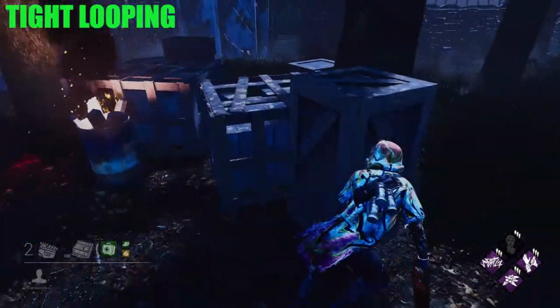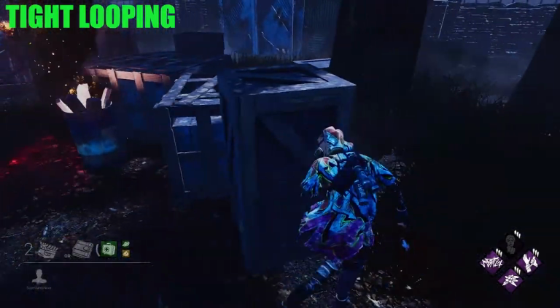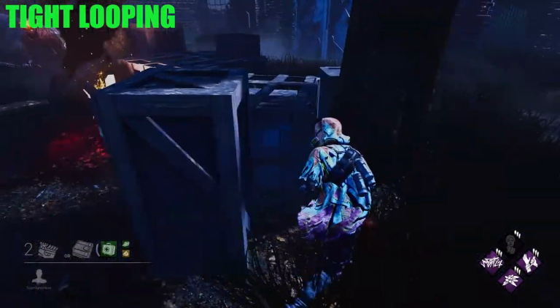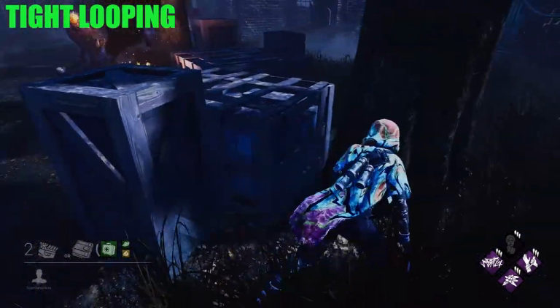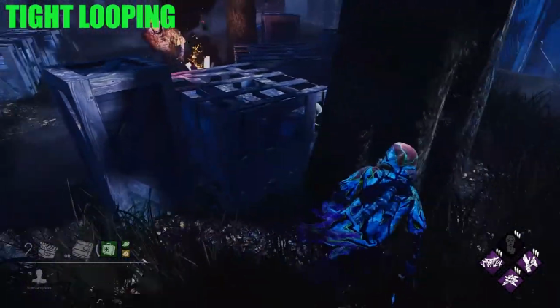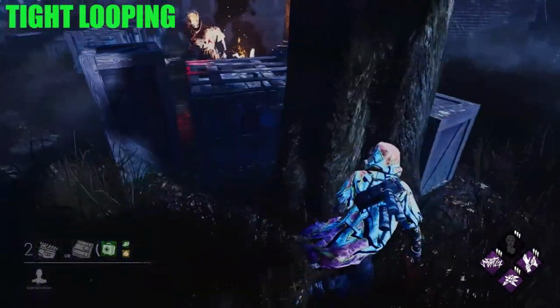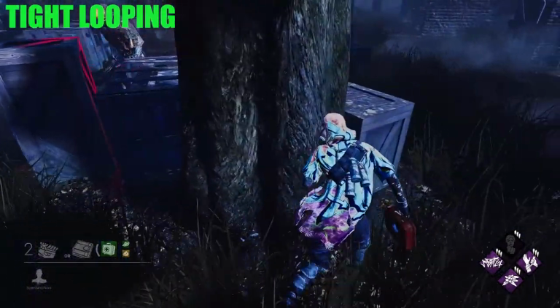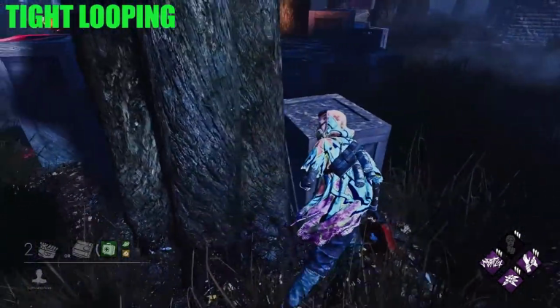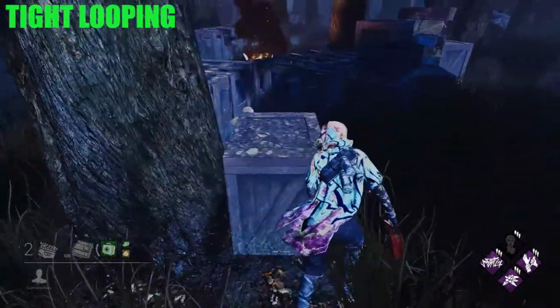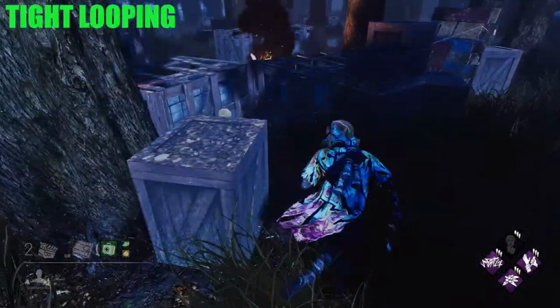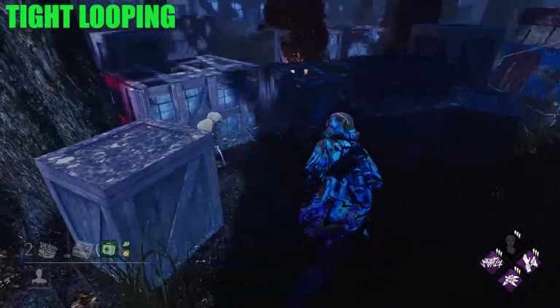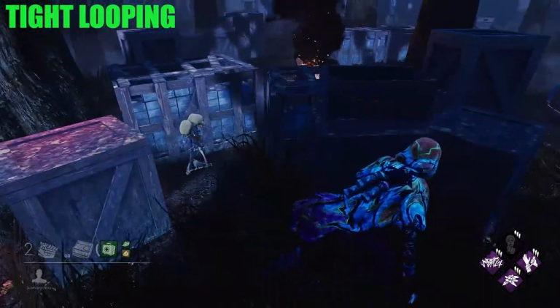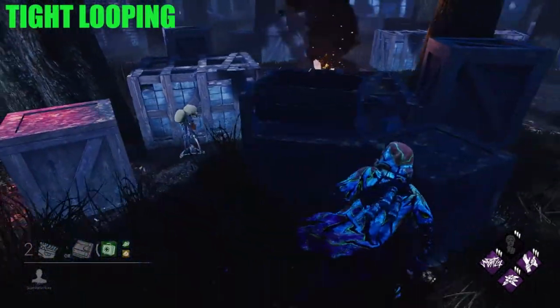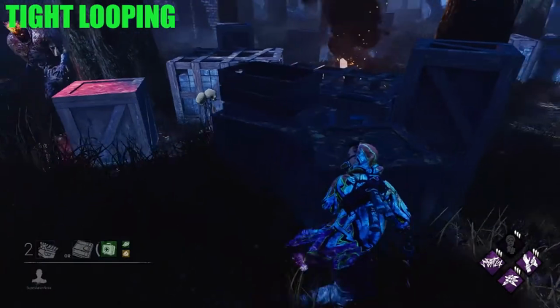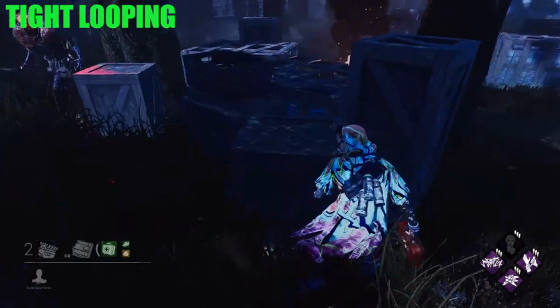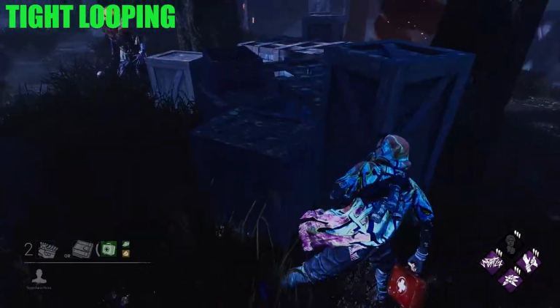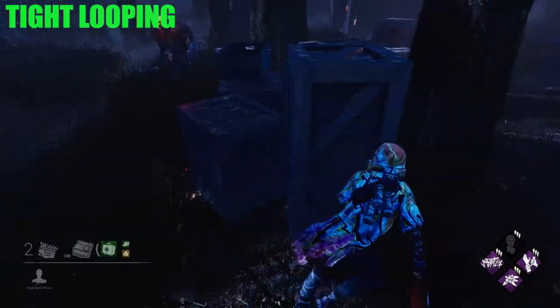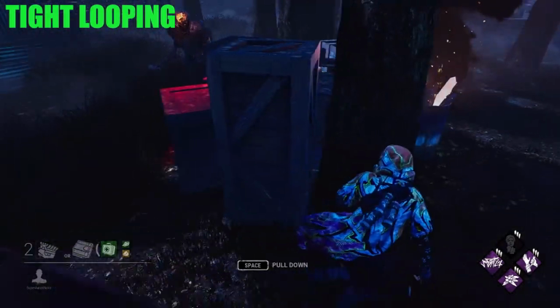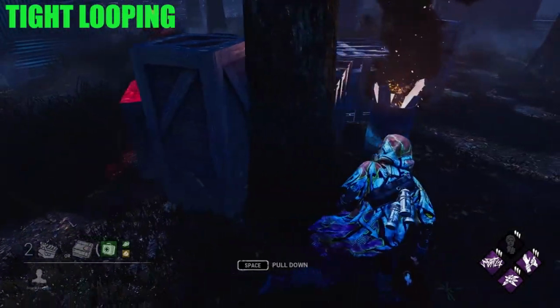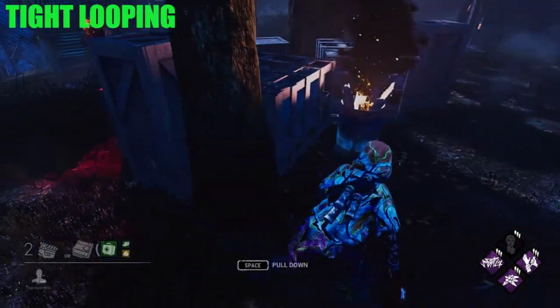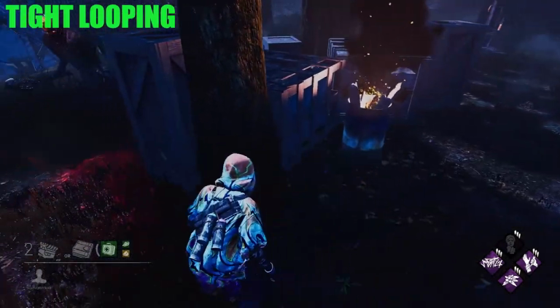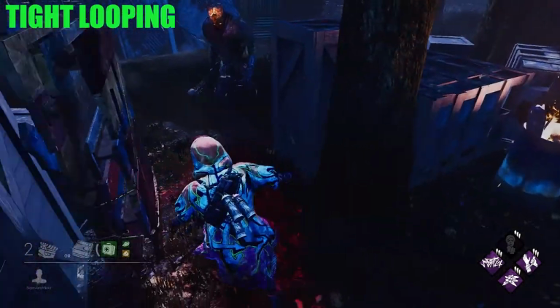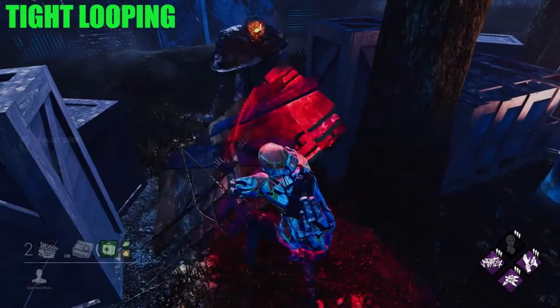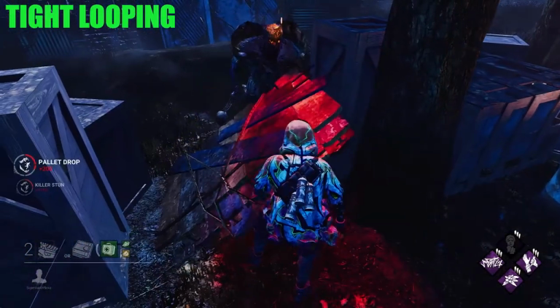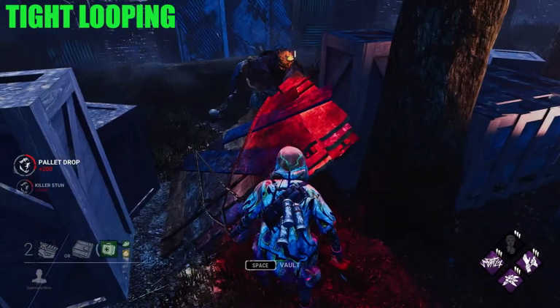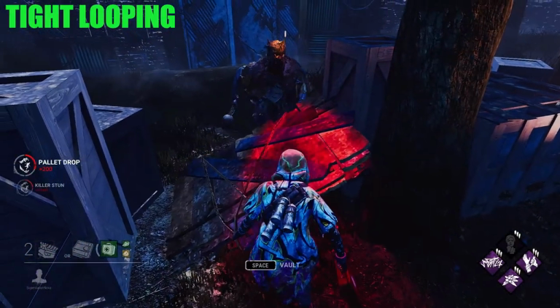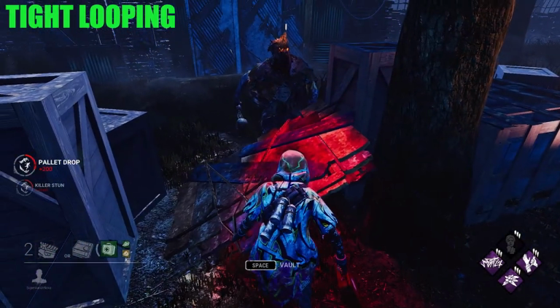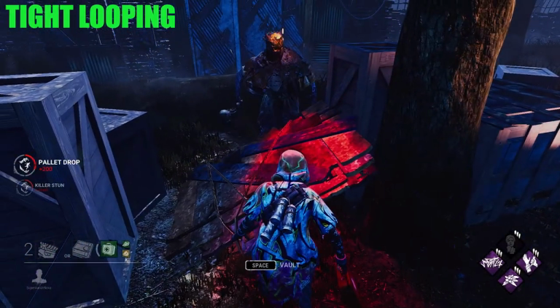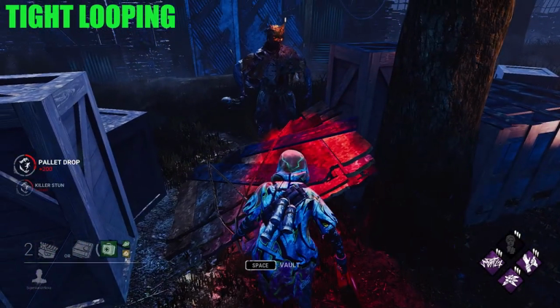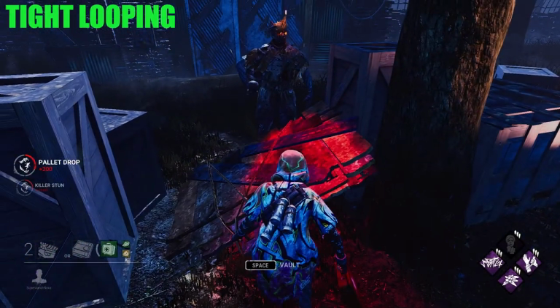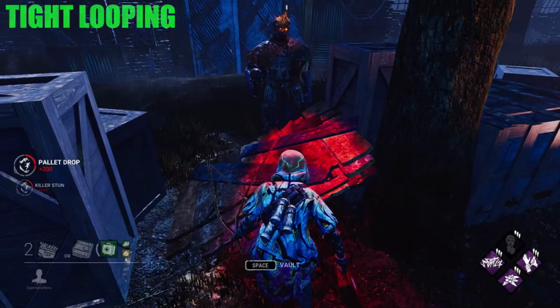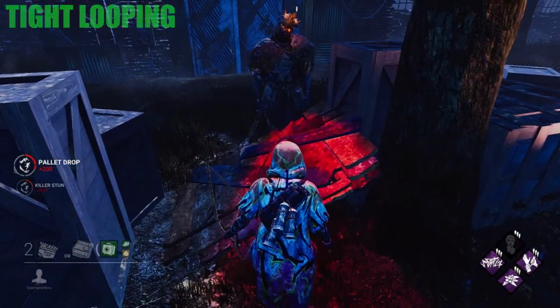Hugging the corners tightly bought me an extra loop and I got the stun on the killer, which buys additional time to get to another loop to do the same thing.